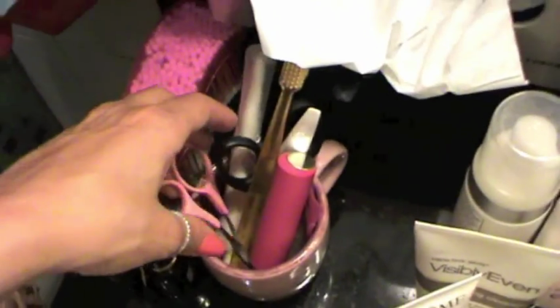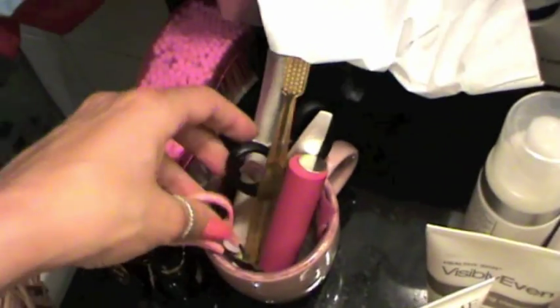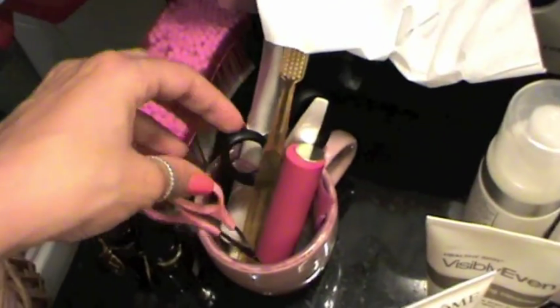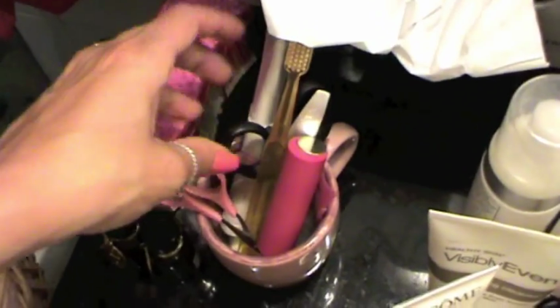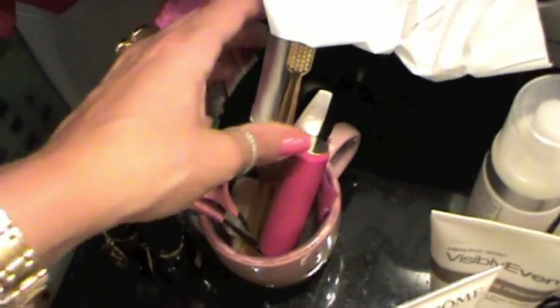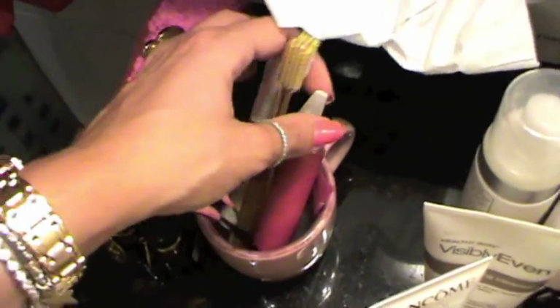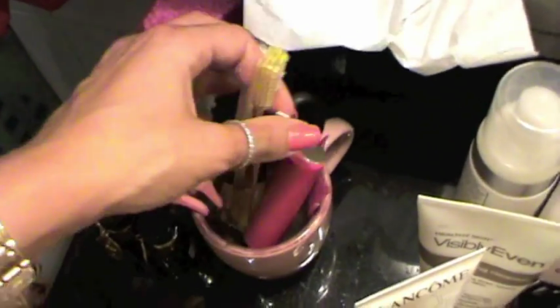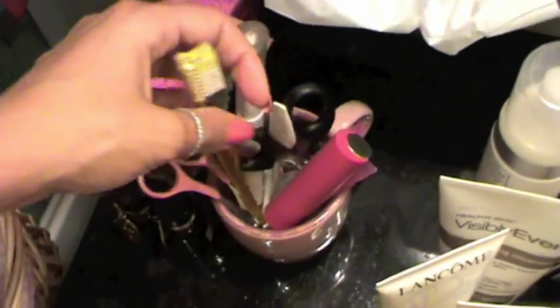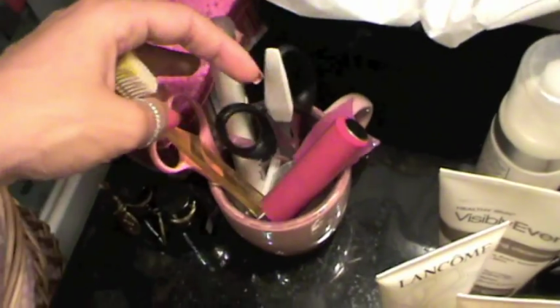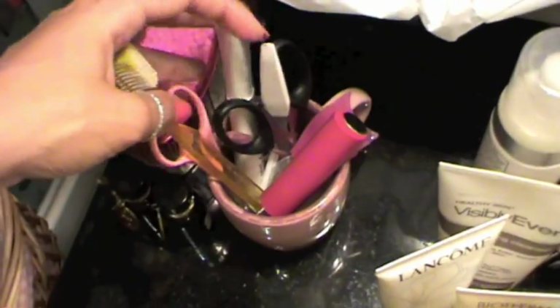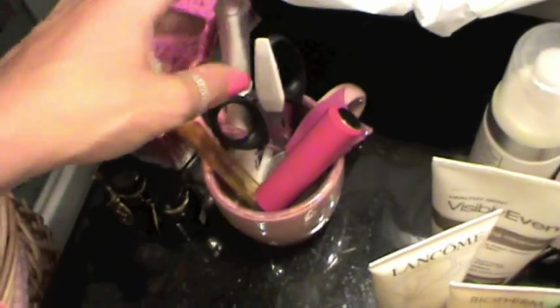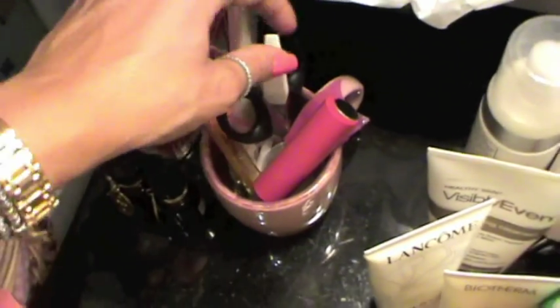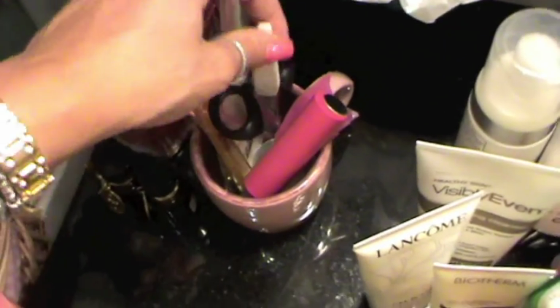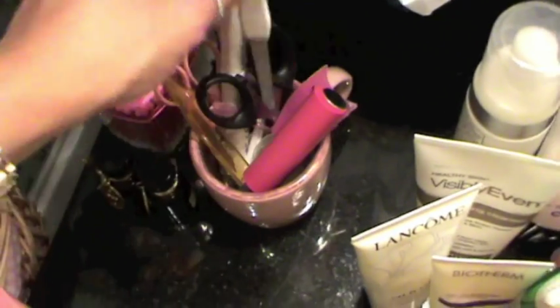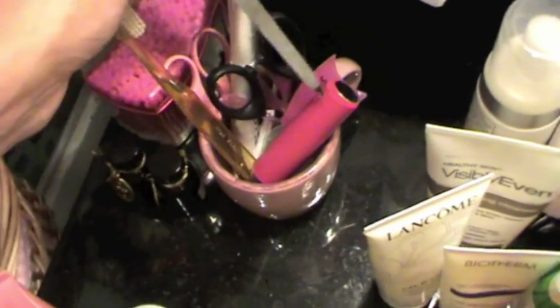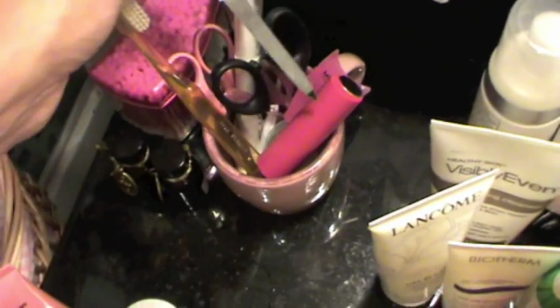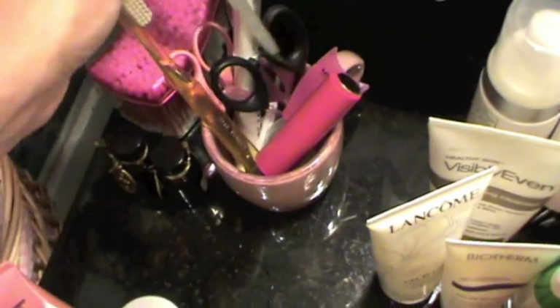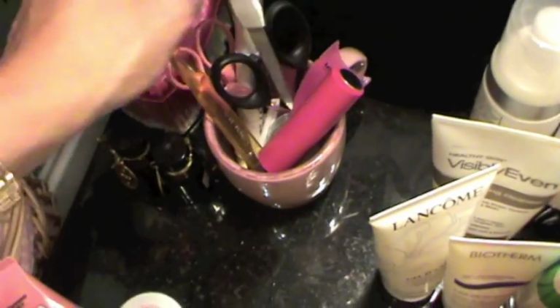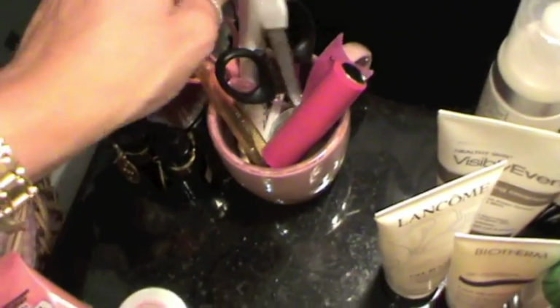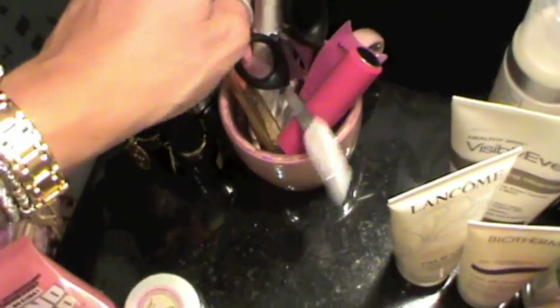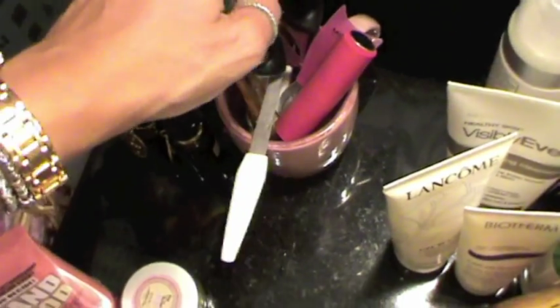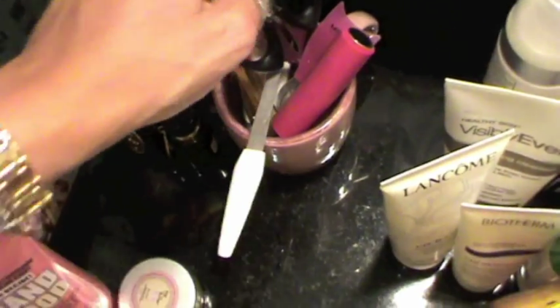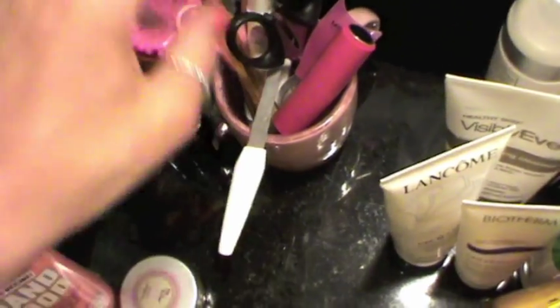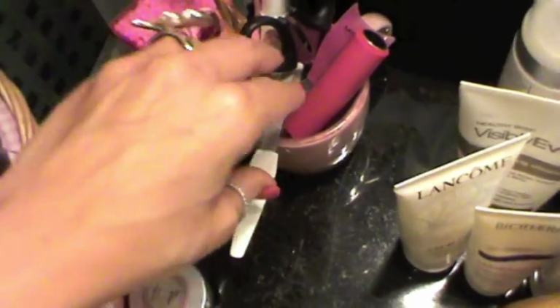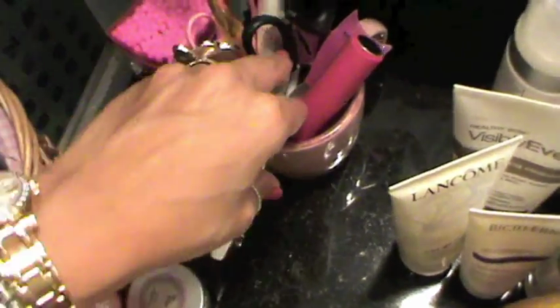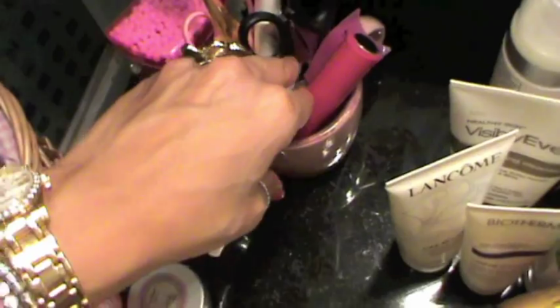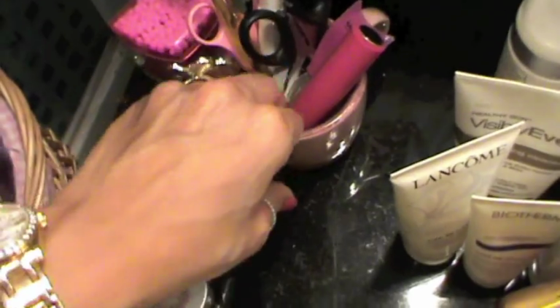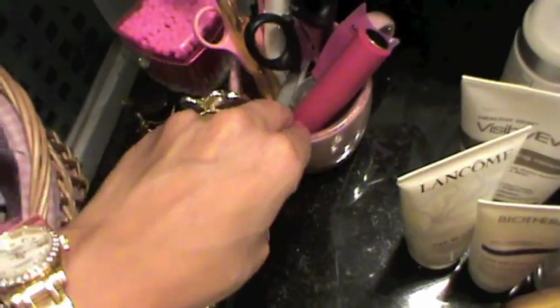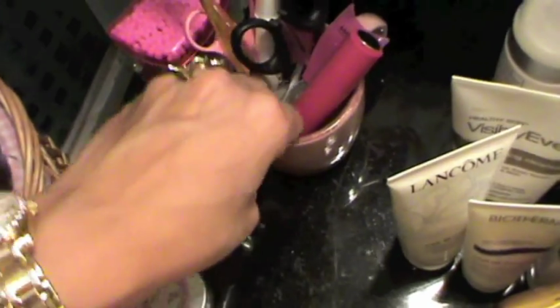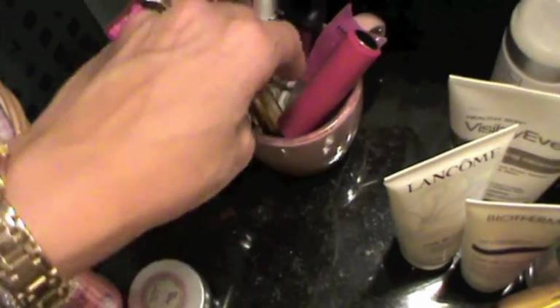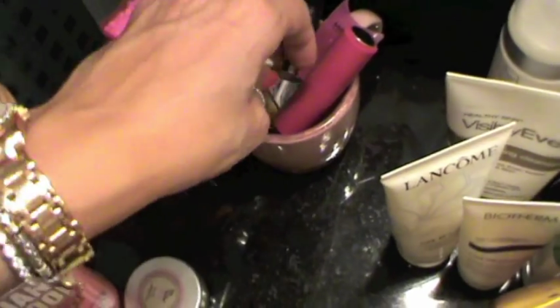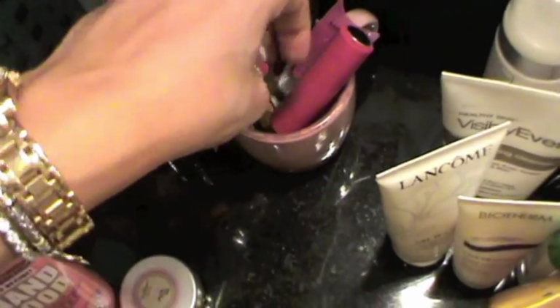Here I have some tweezers, scissors, filer — stuff for my eyebrows.